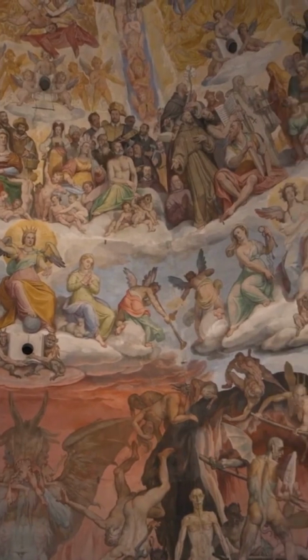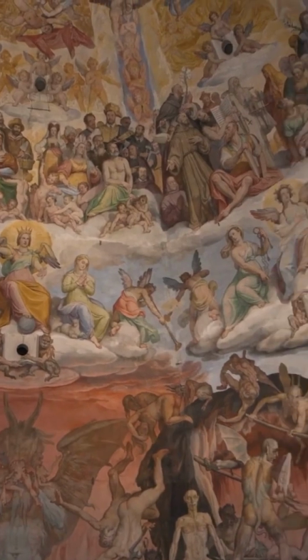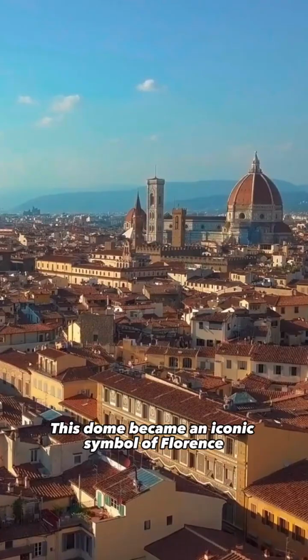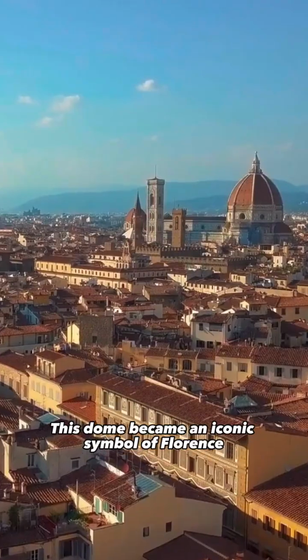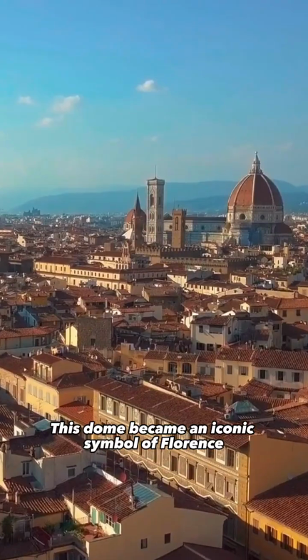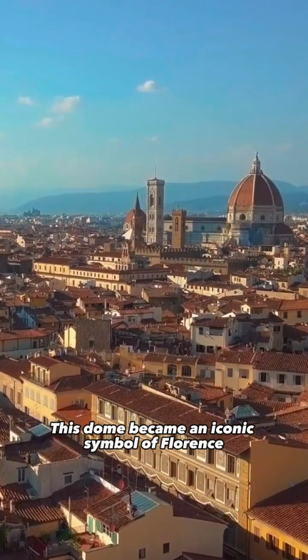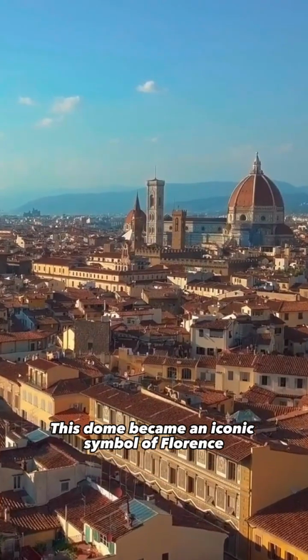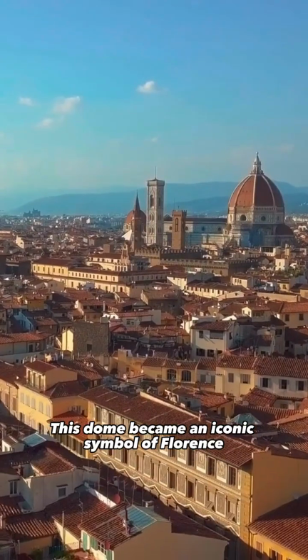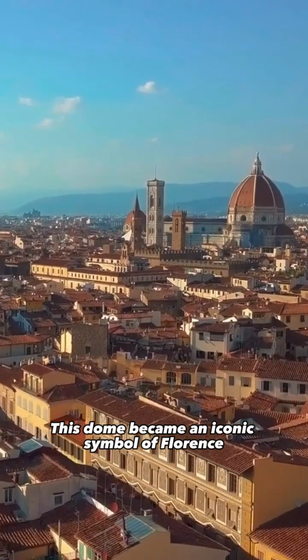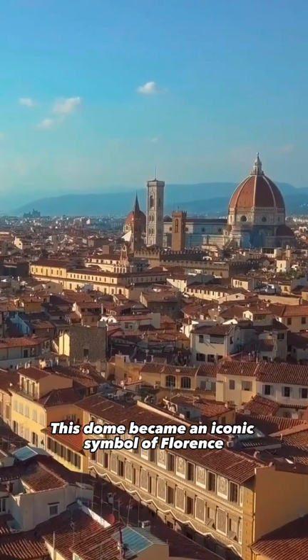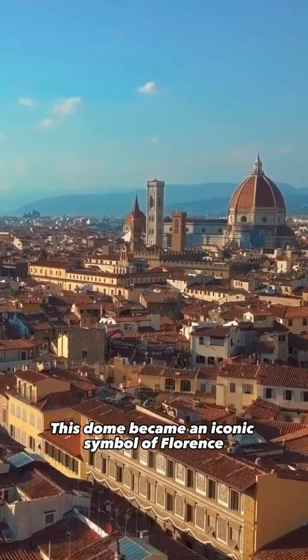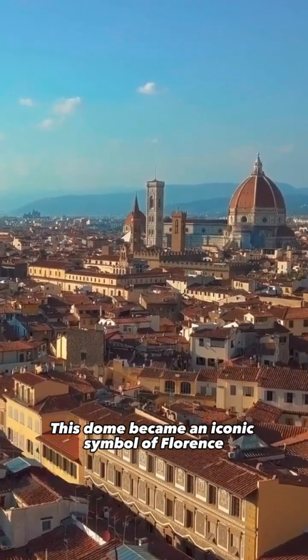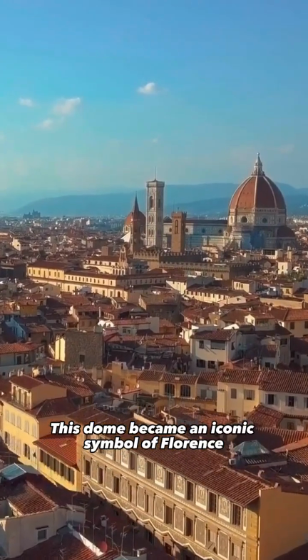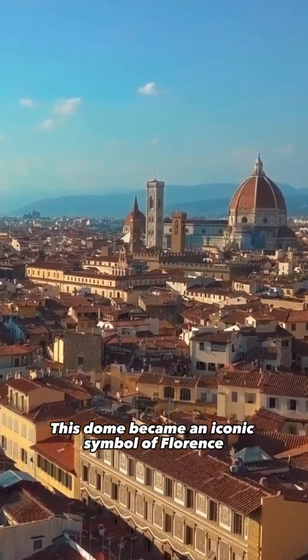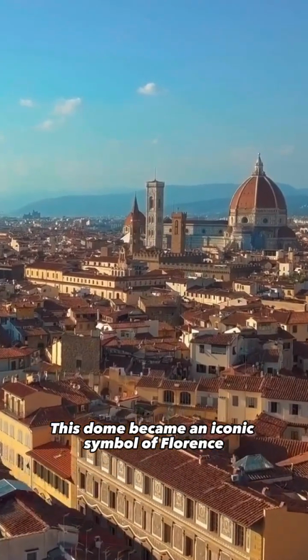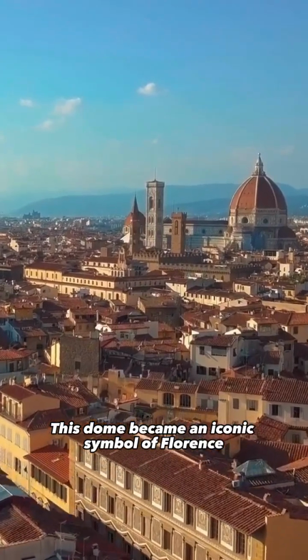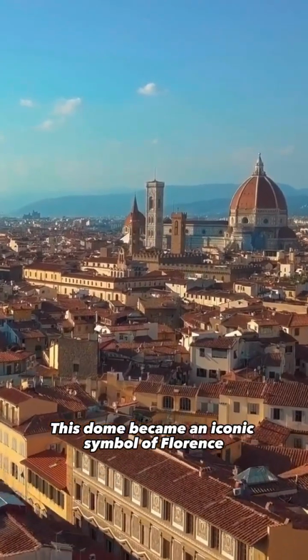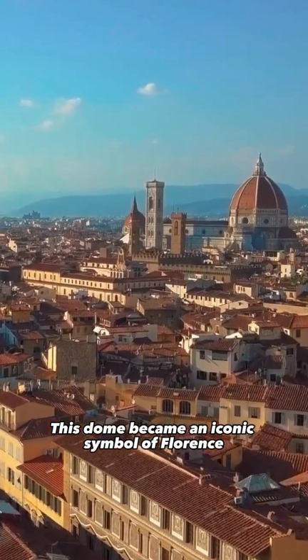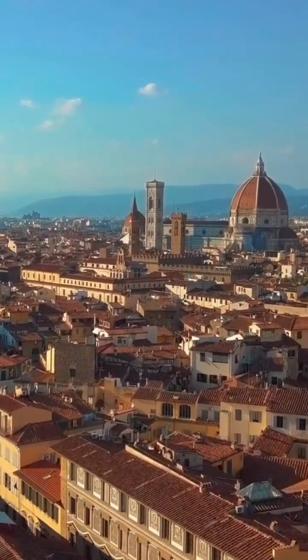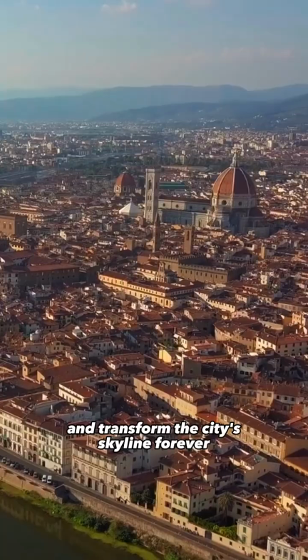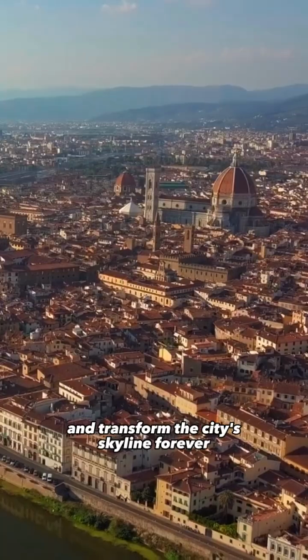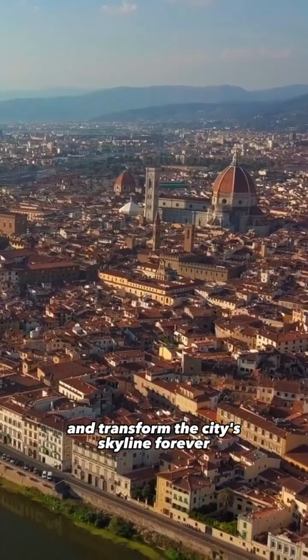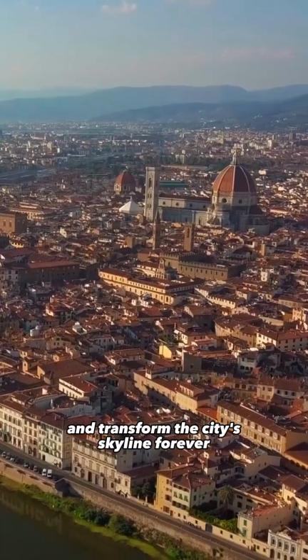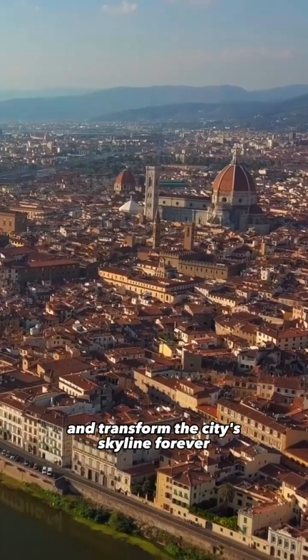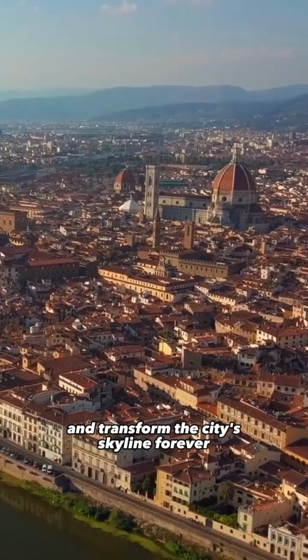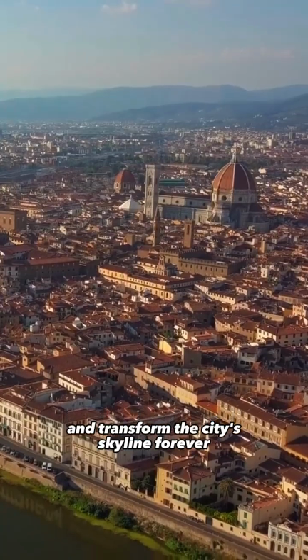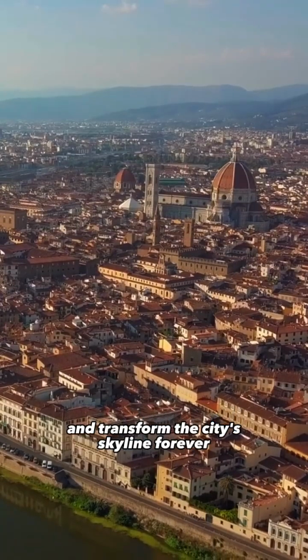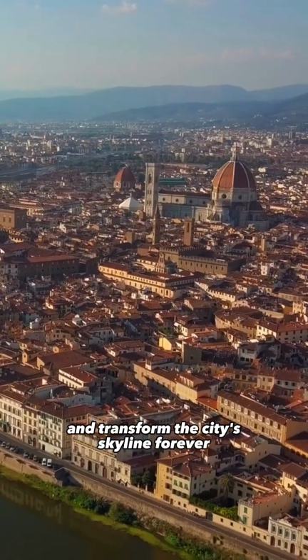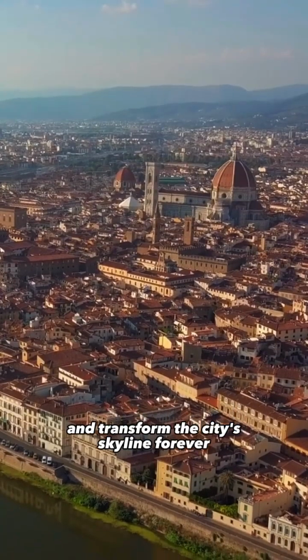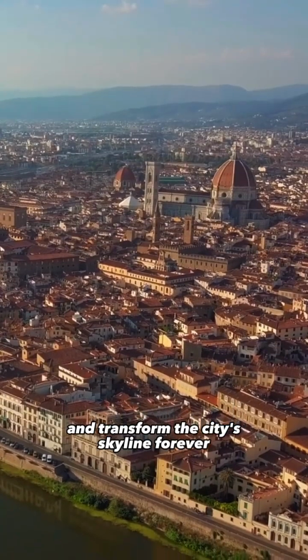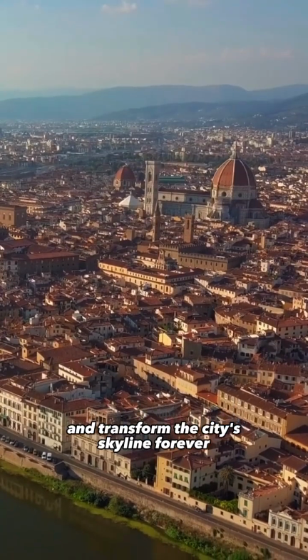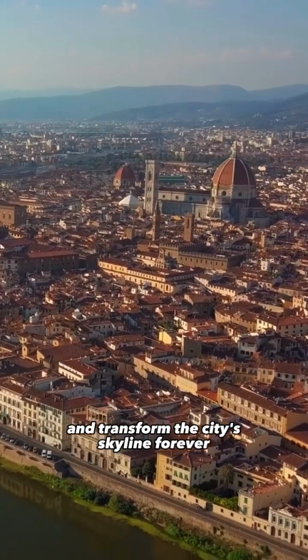This dome became an iconic symbol of Florence and transformed the city's skyline forever.